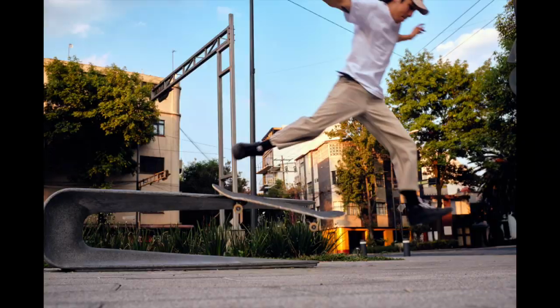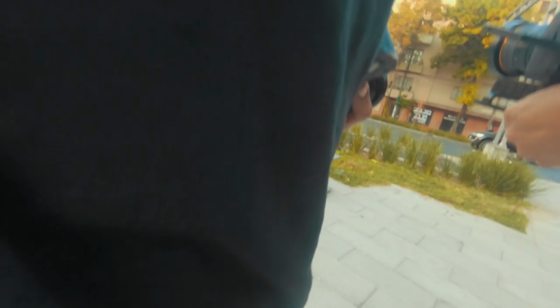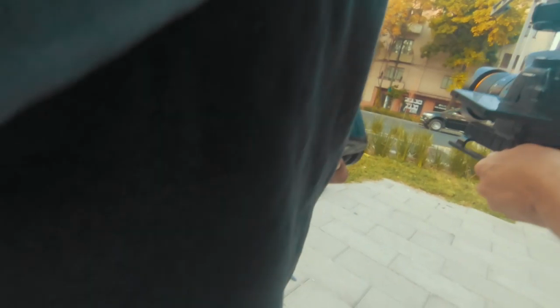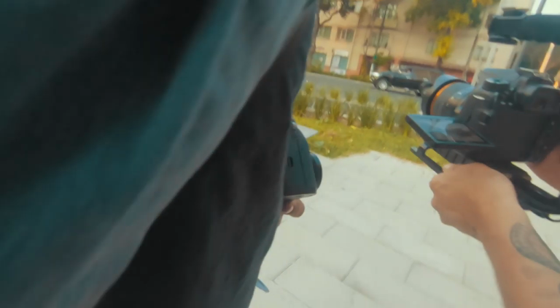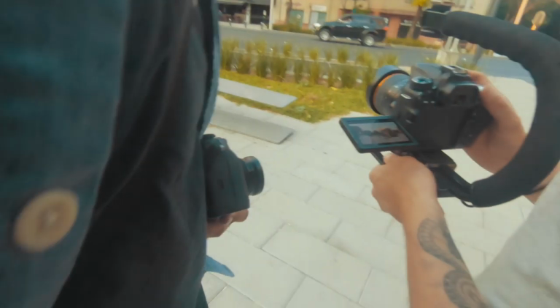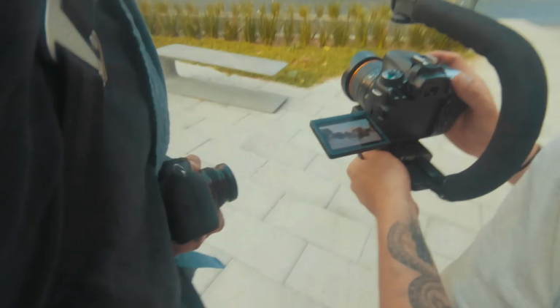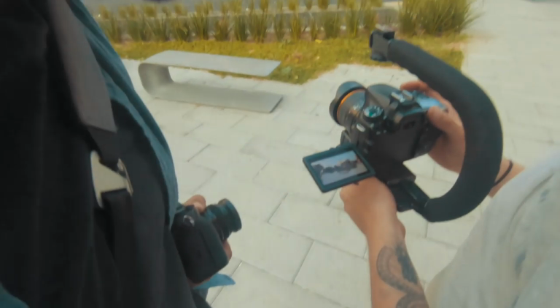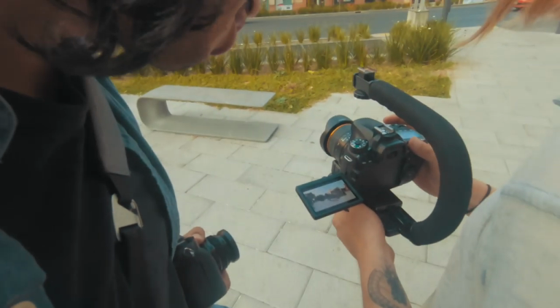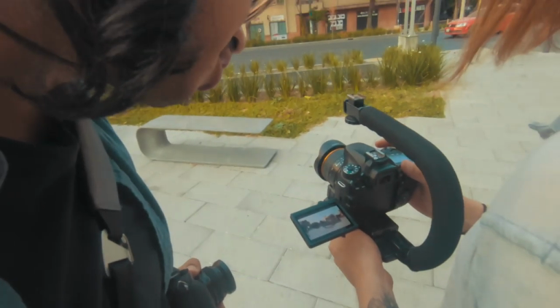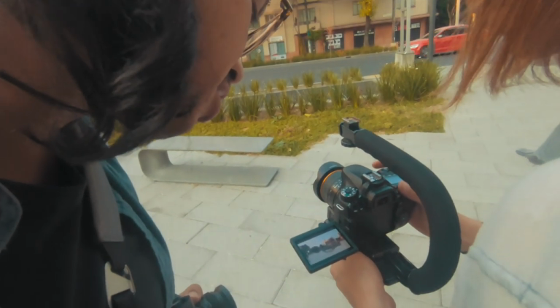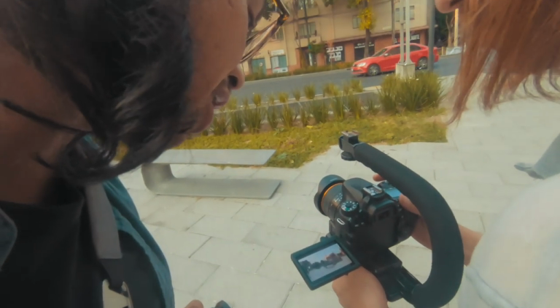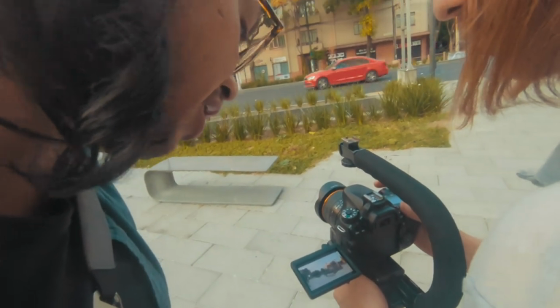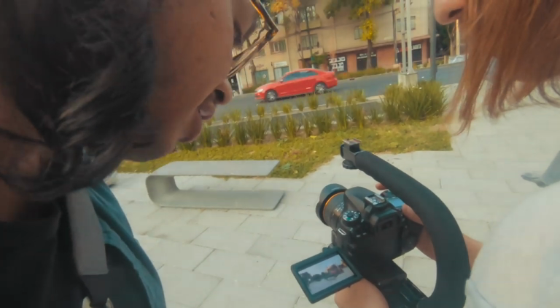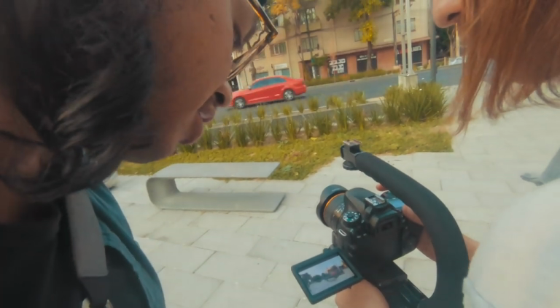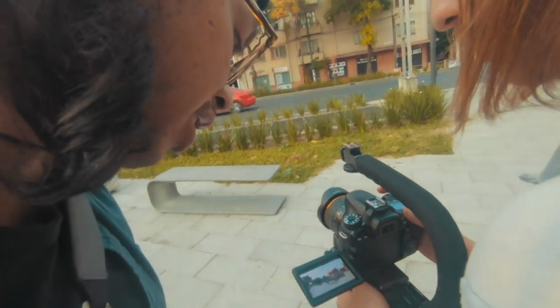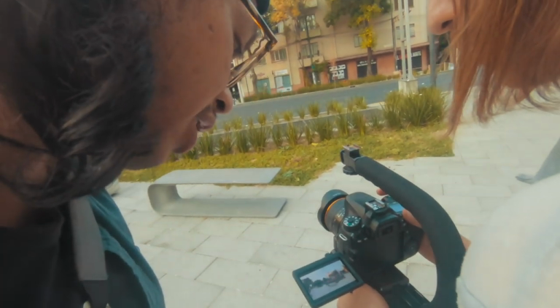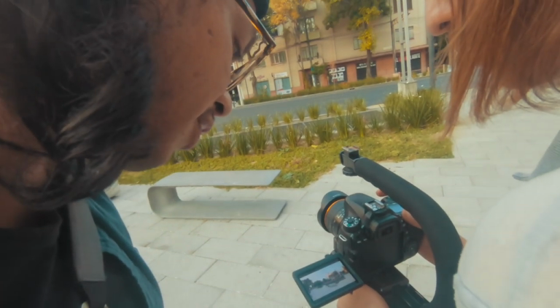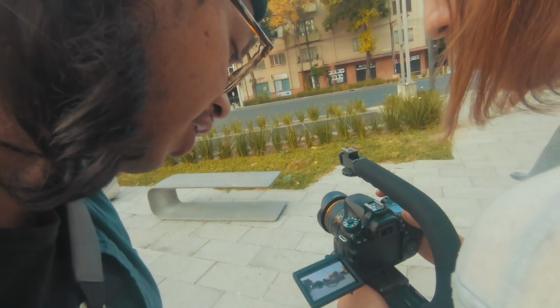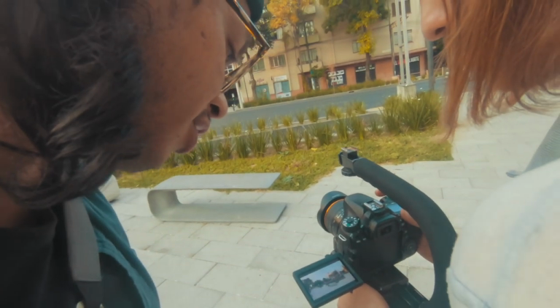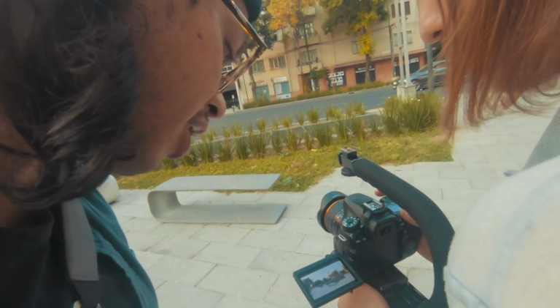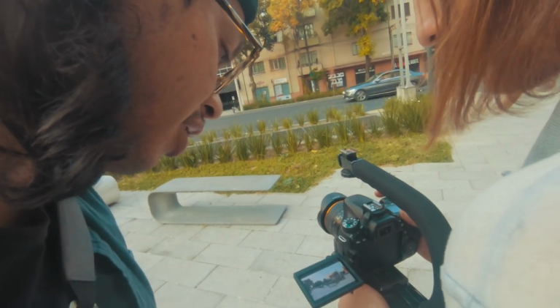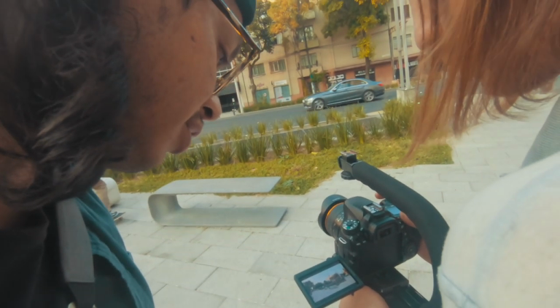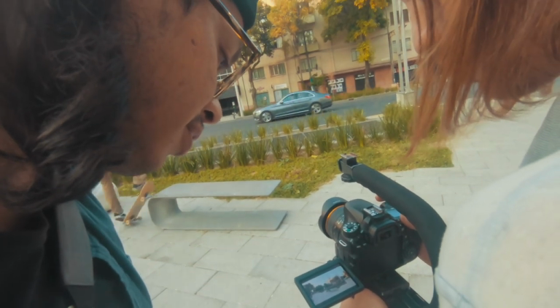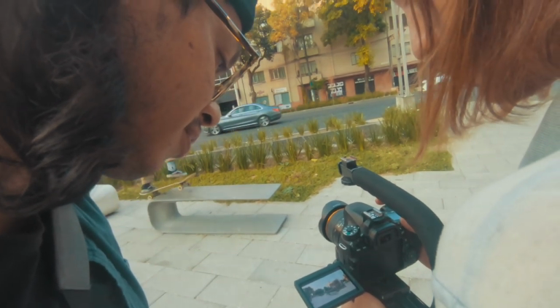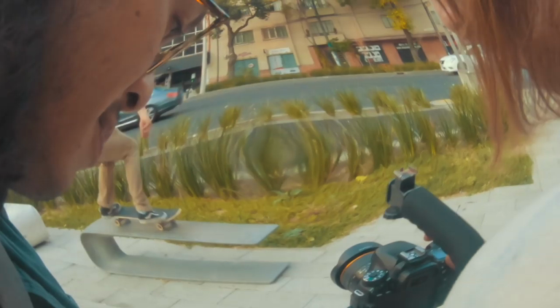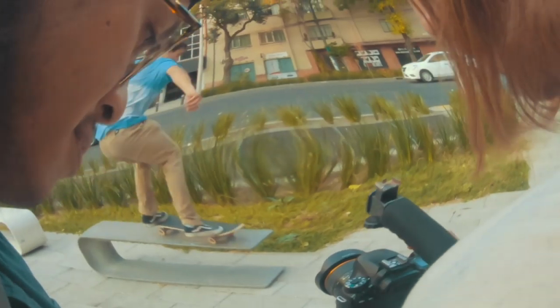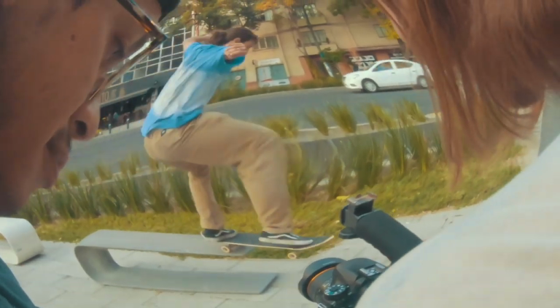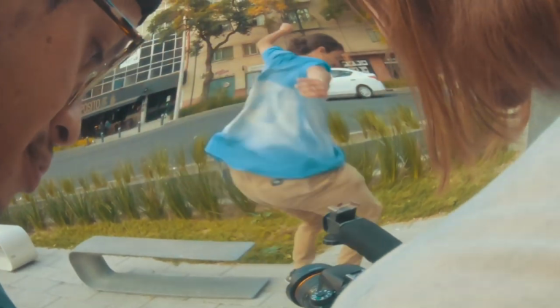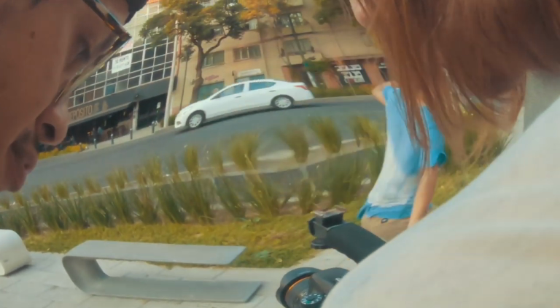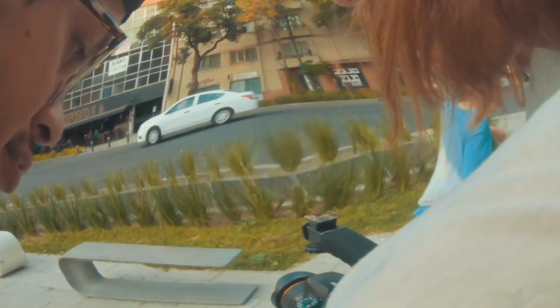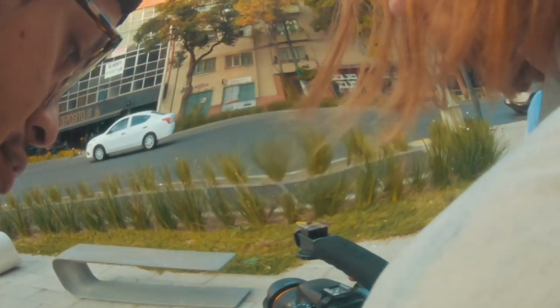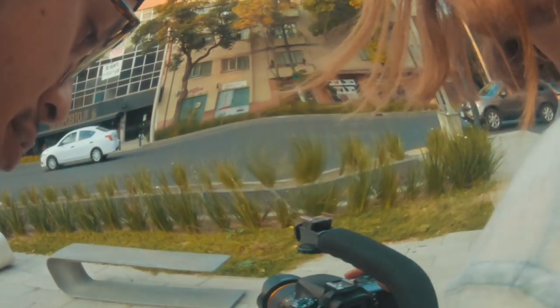It's 8mm. Yeah, that's great. And then the fisheye effect.